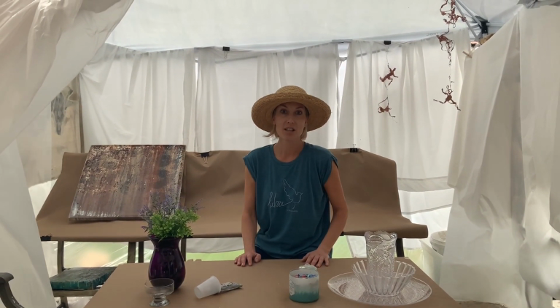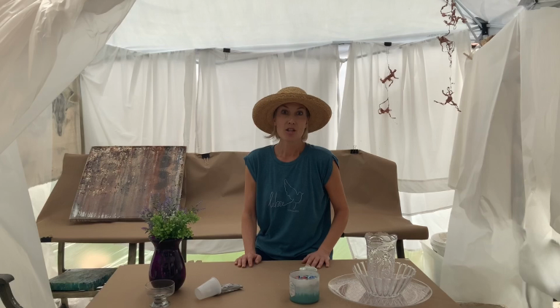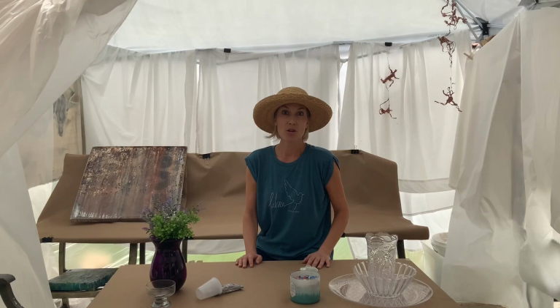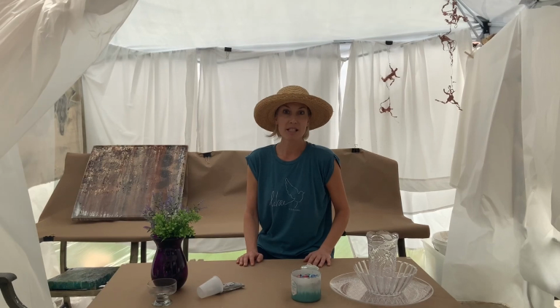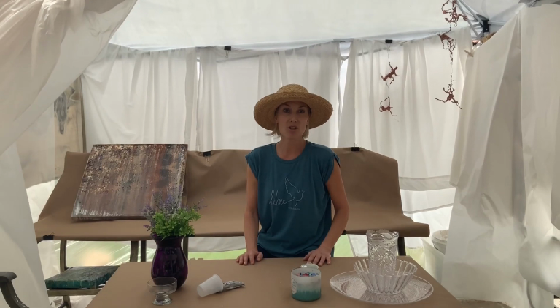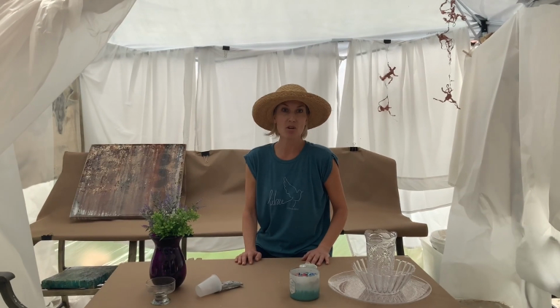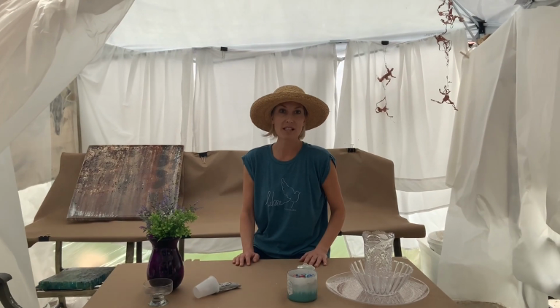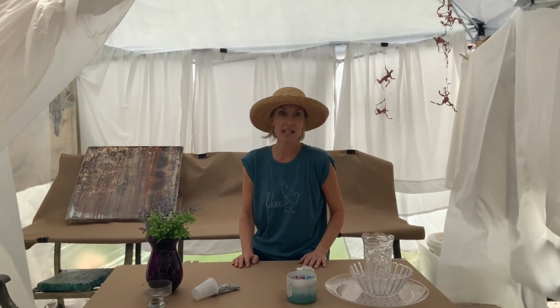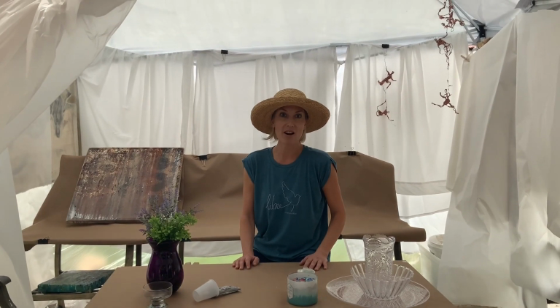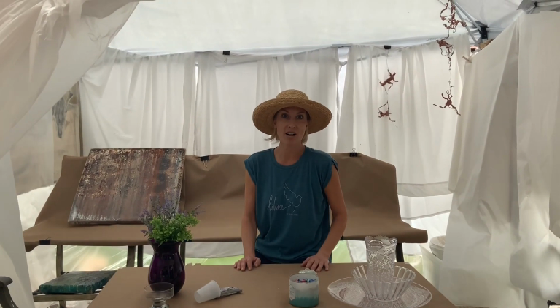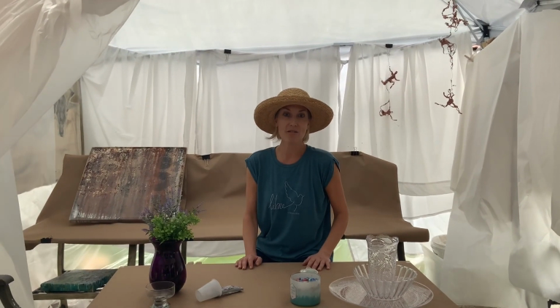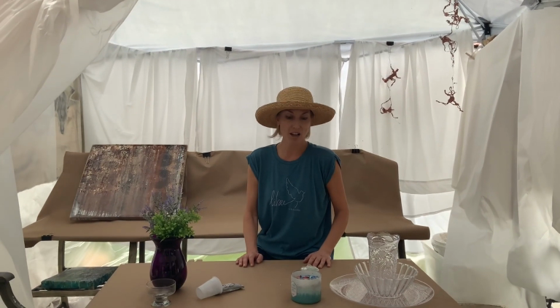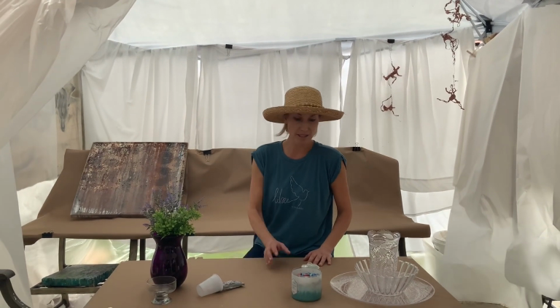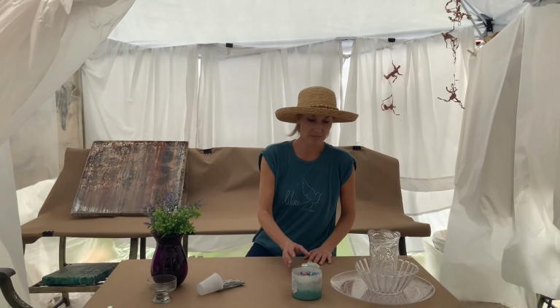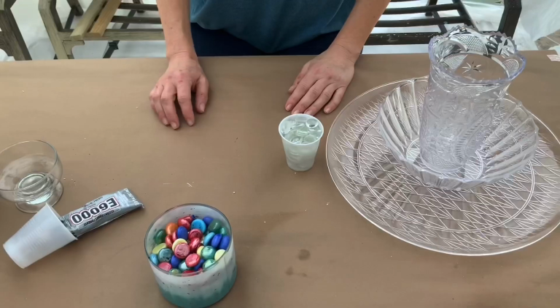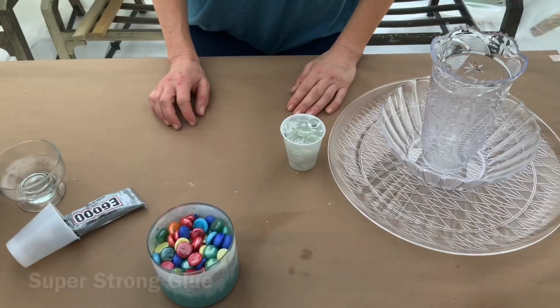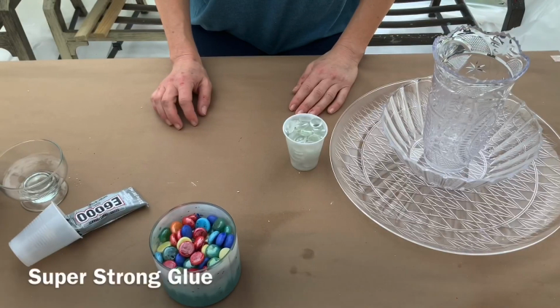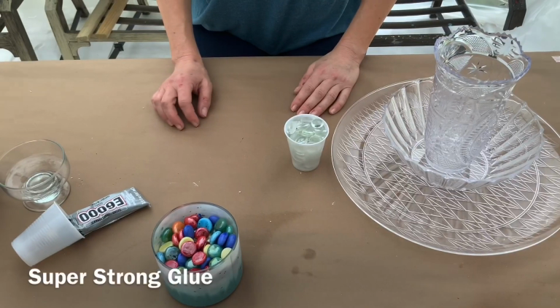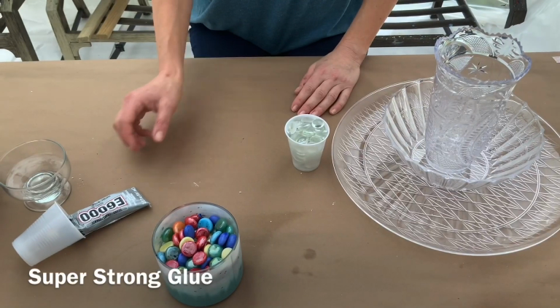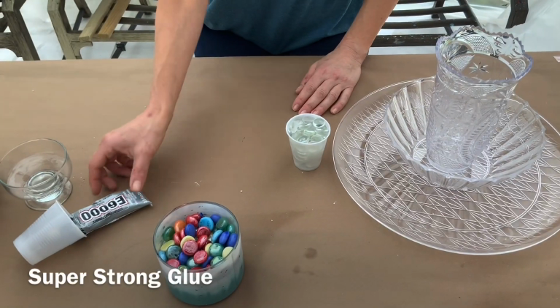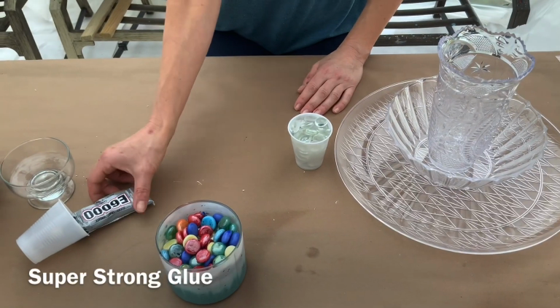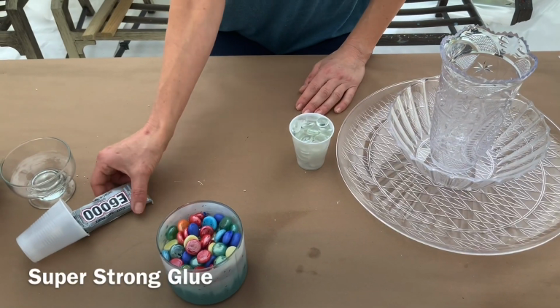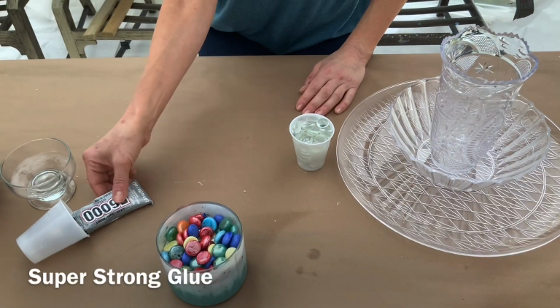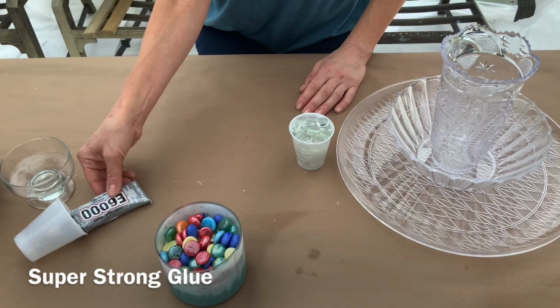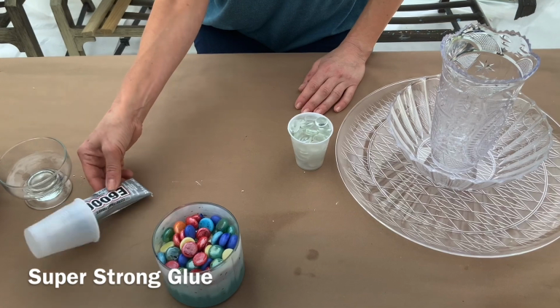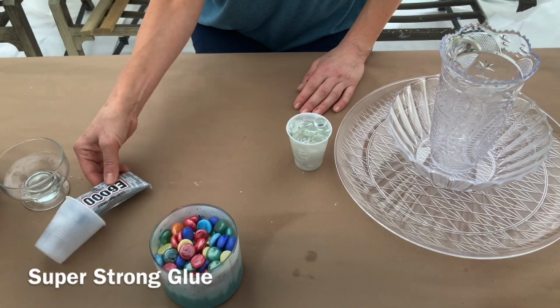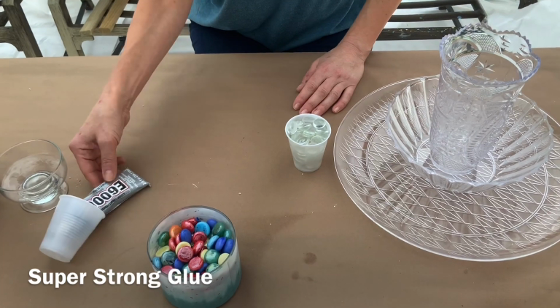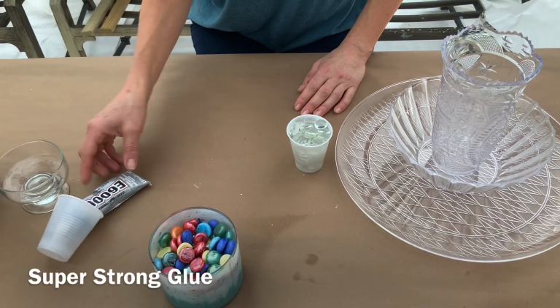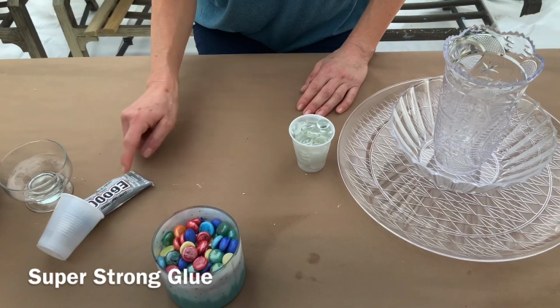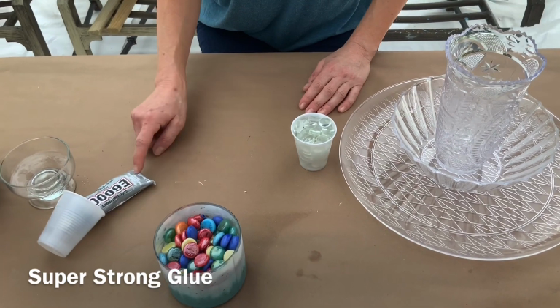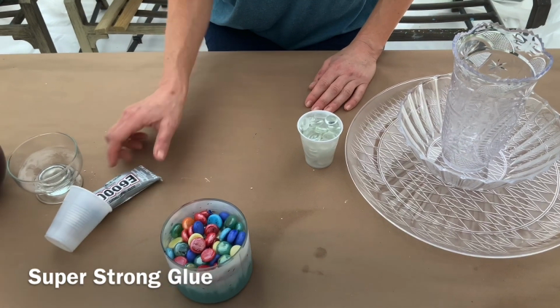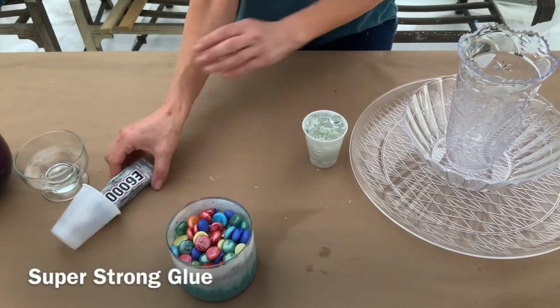So the materials you're going to need are the following. The first thing you're going to need is some really strong glue. I like E600.